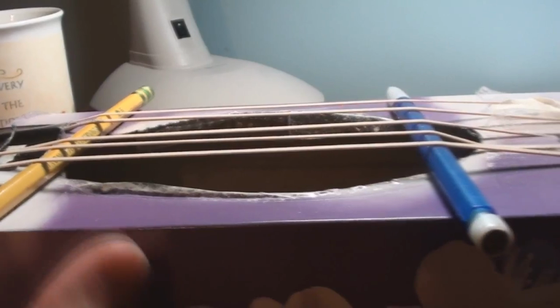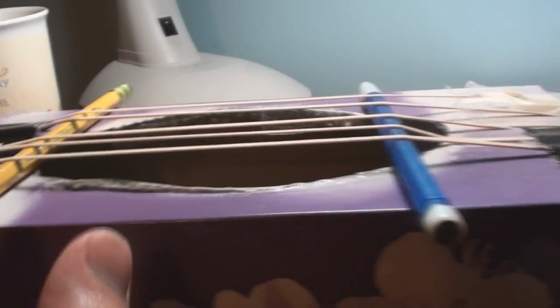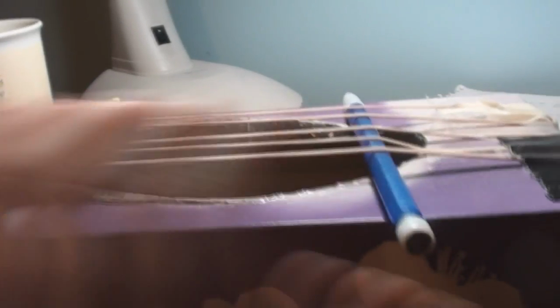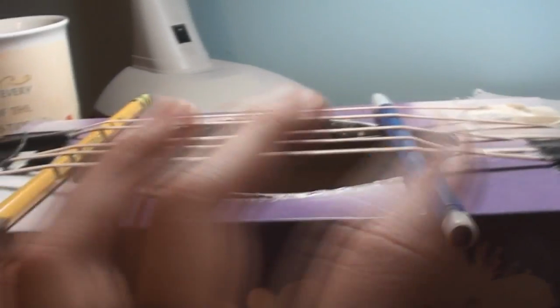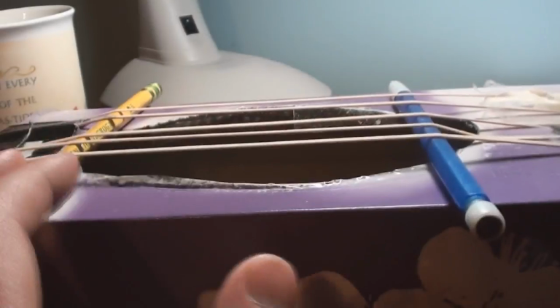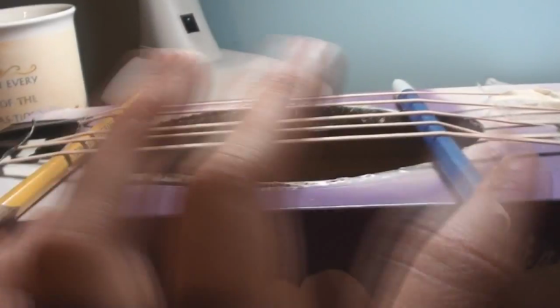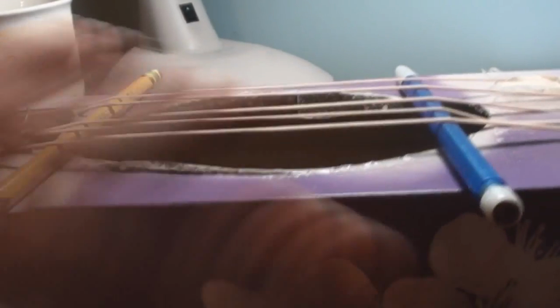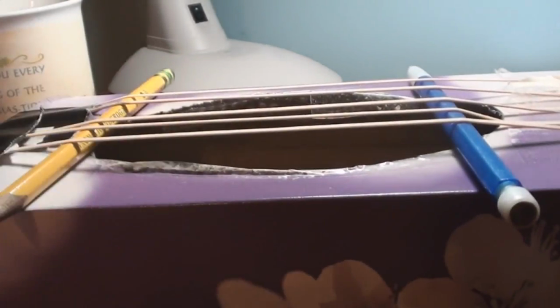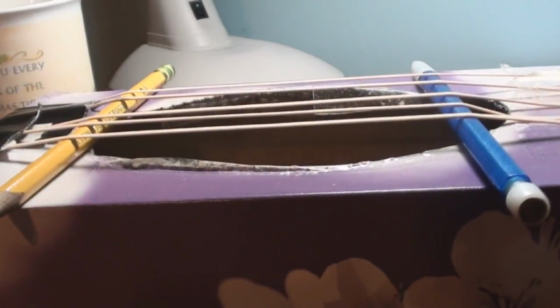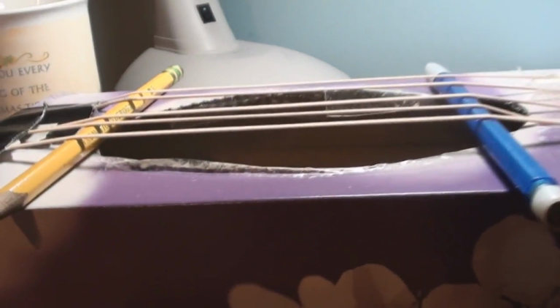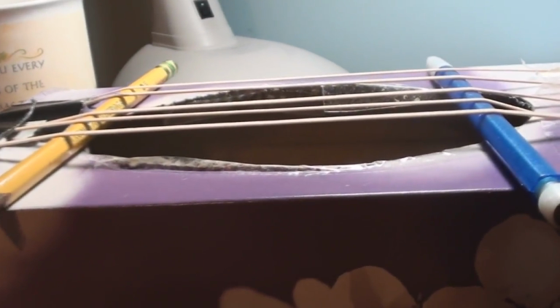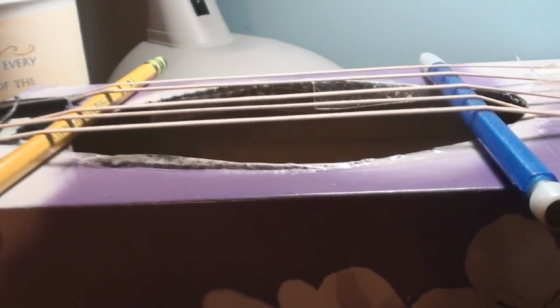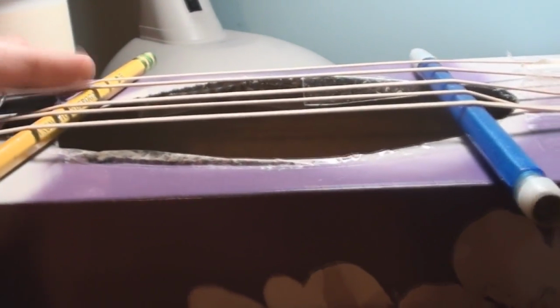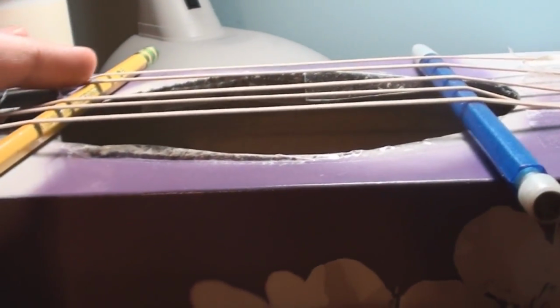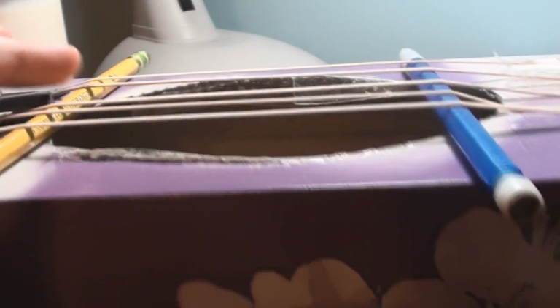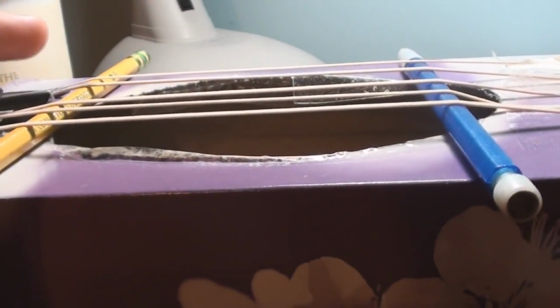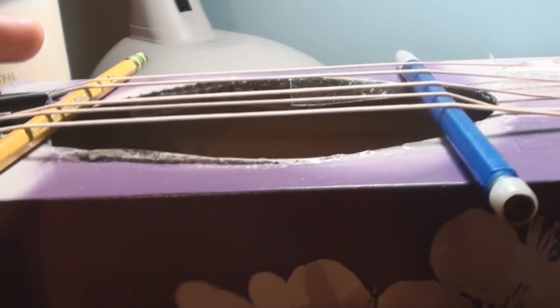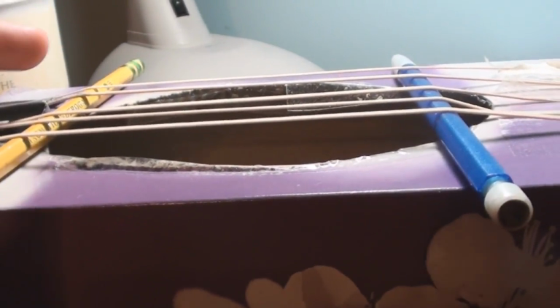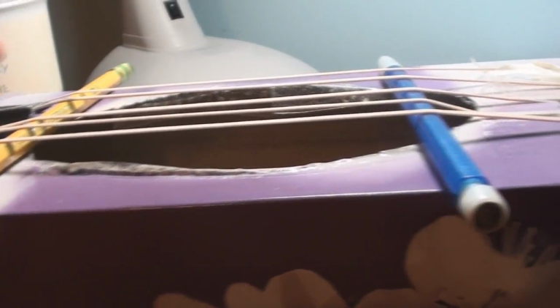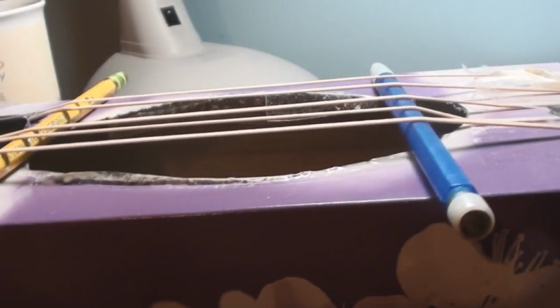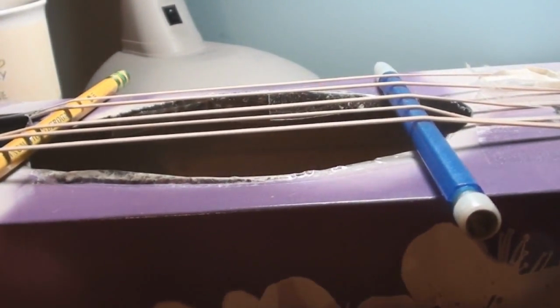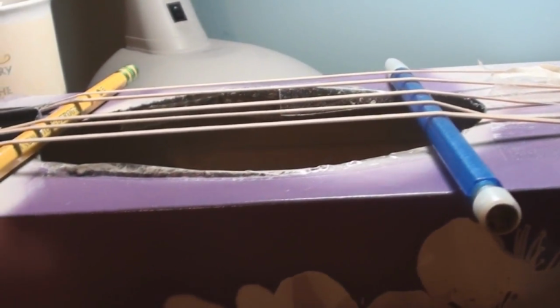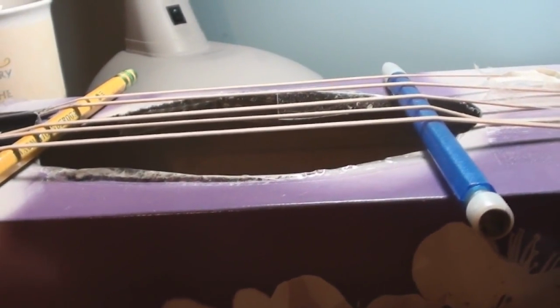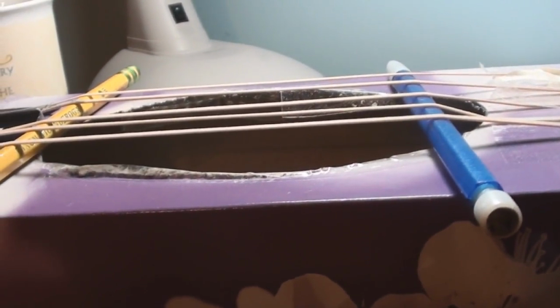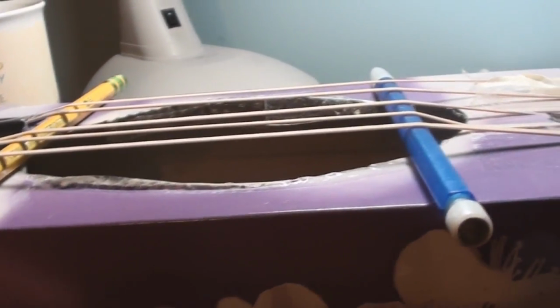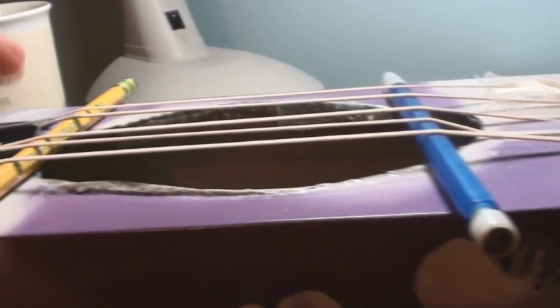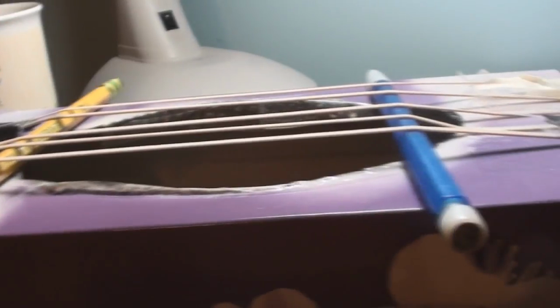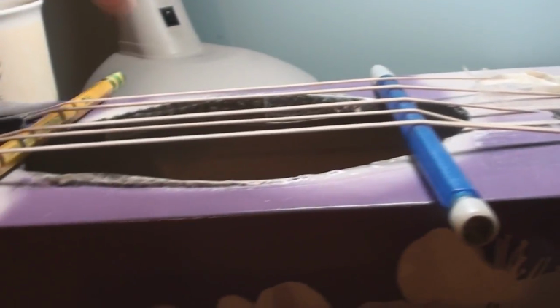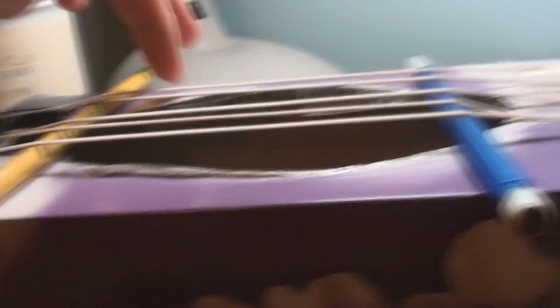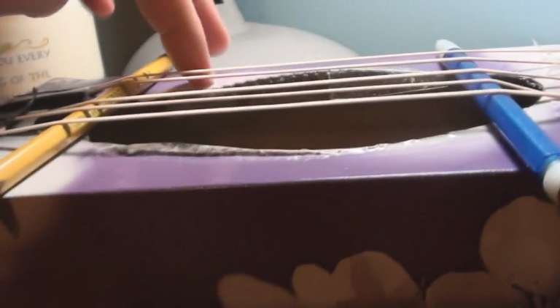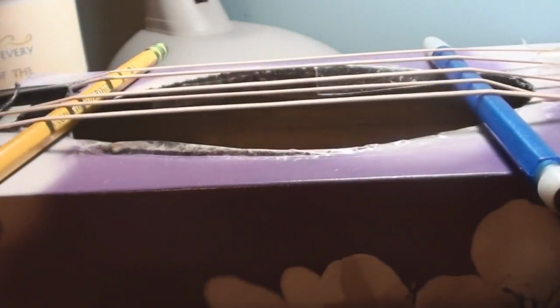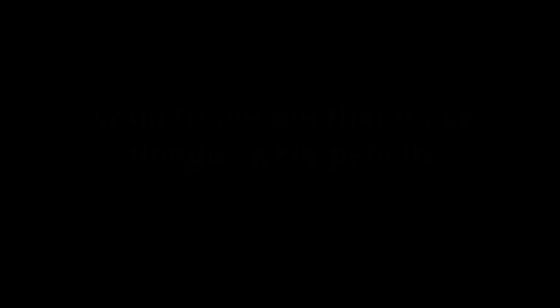These things right here help the rubber bands not get interference from the cardboard.